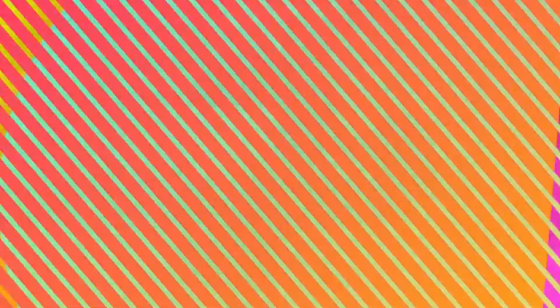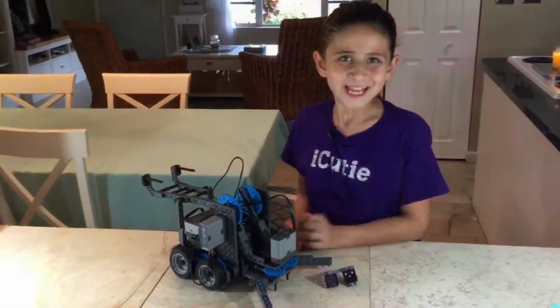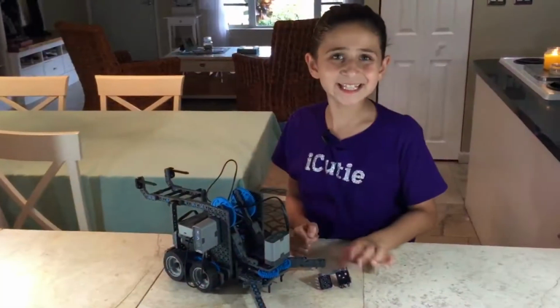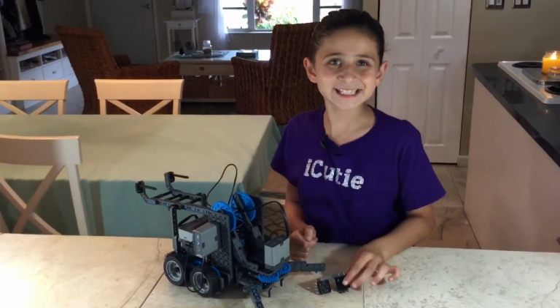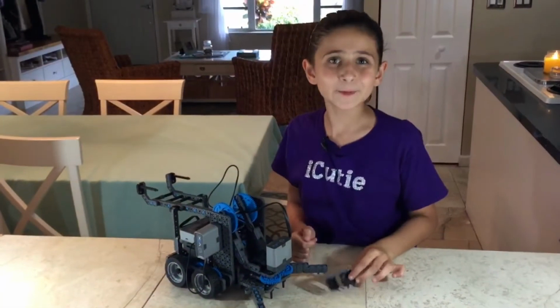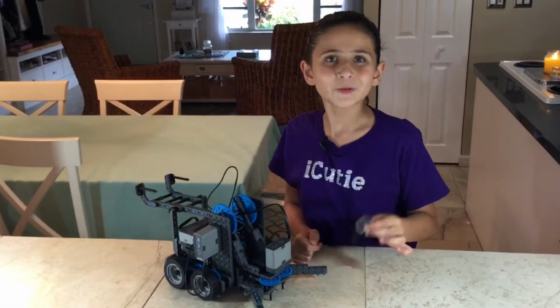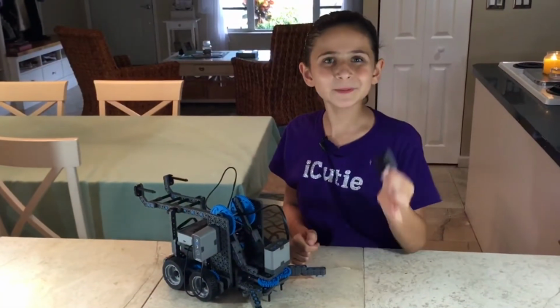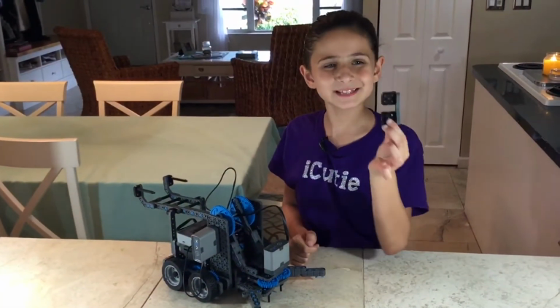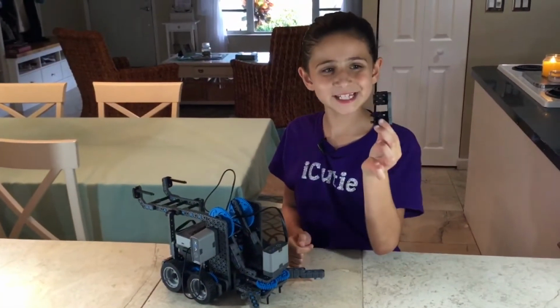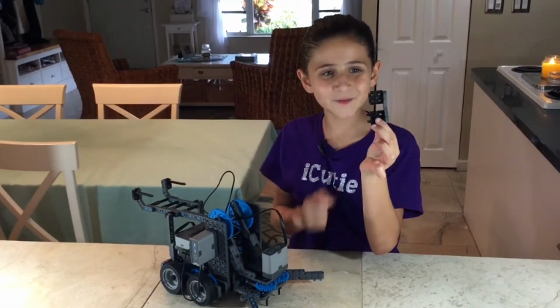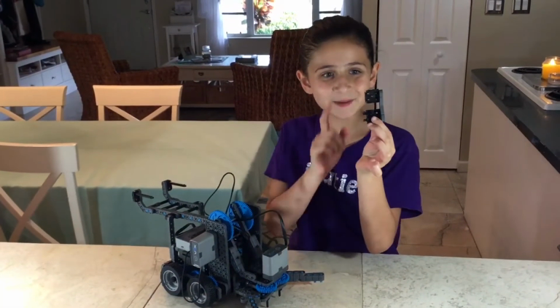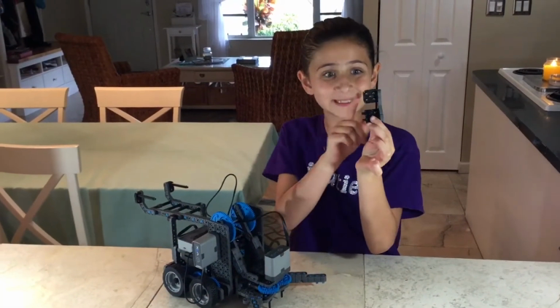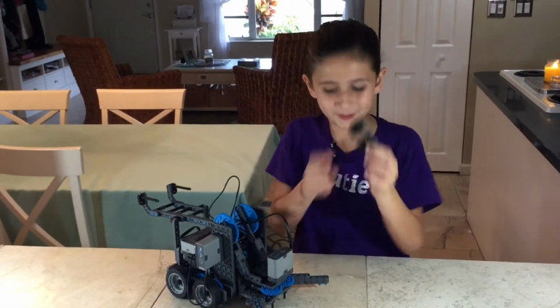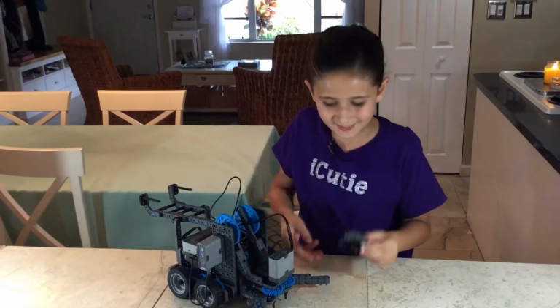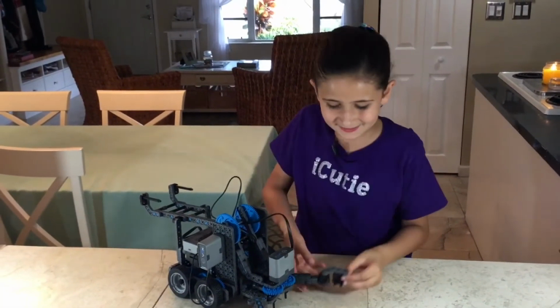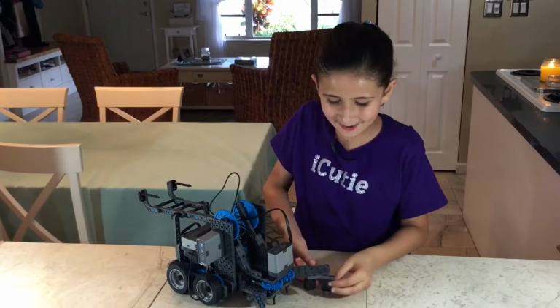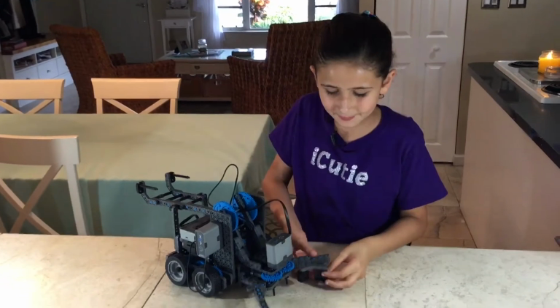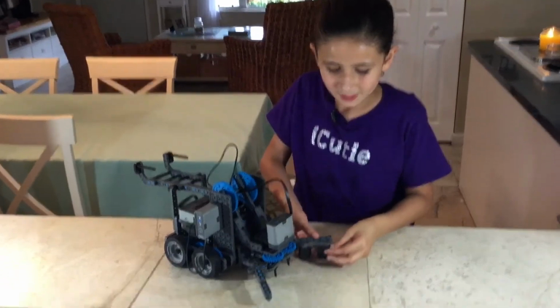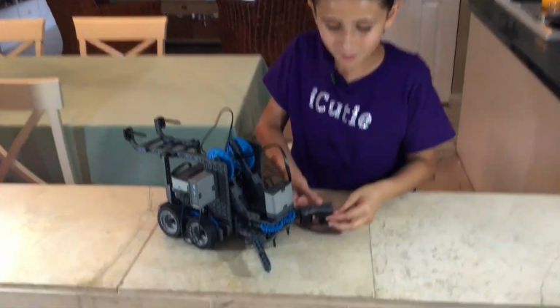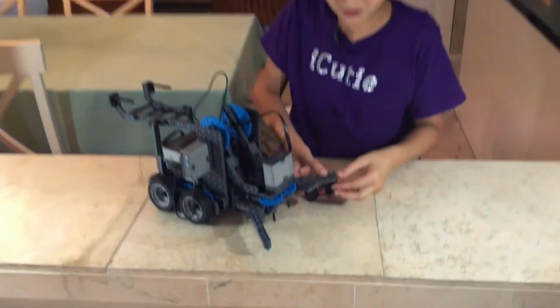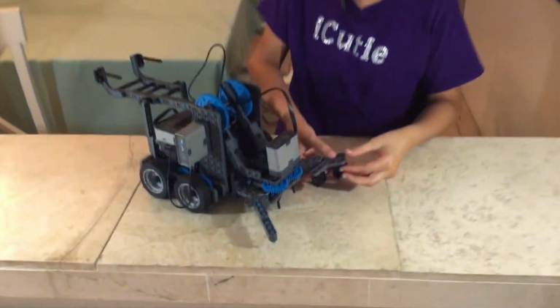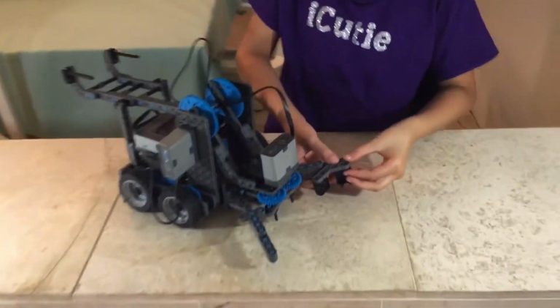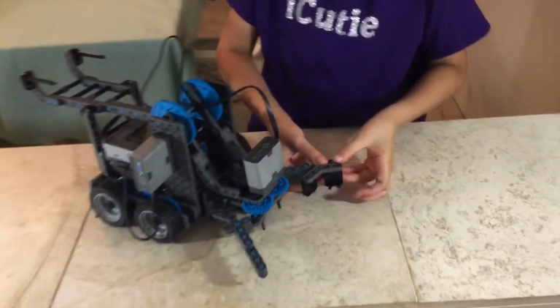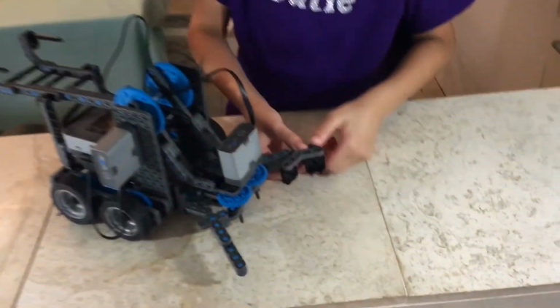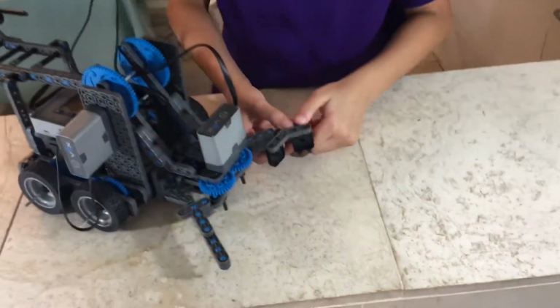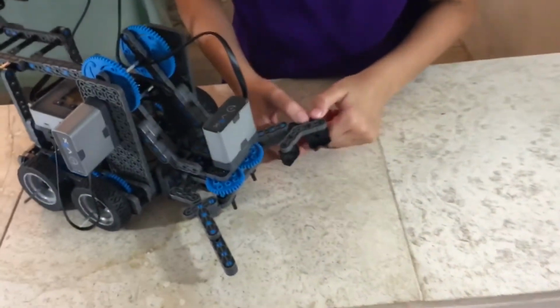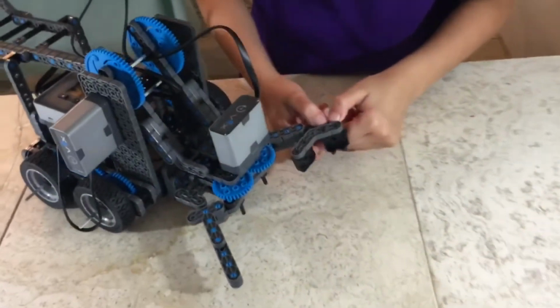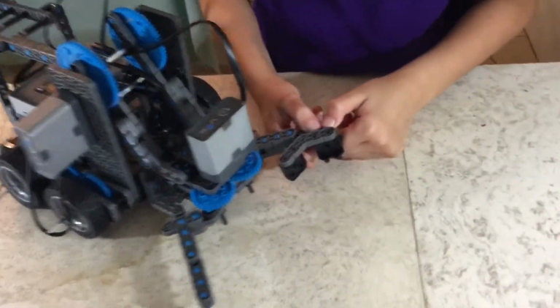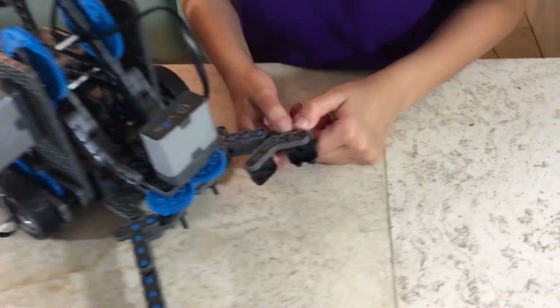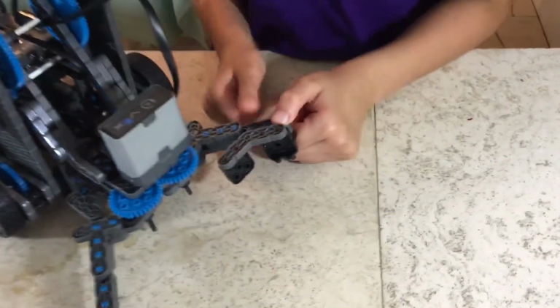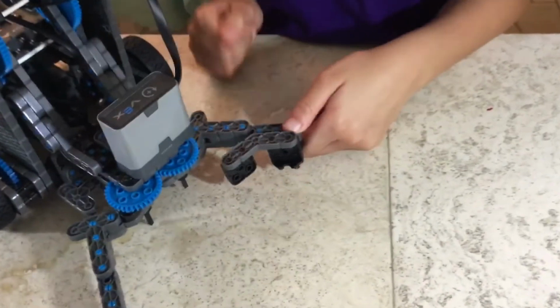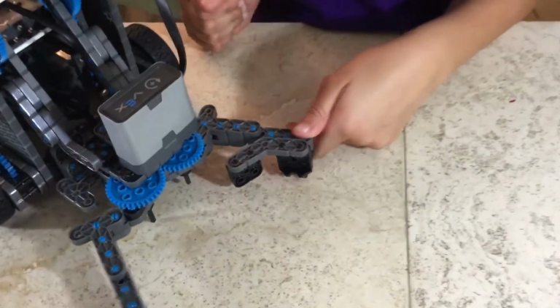In this step we will be attaching what we made in the previous step to our claw like this. And we're done.